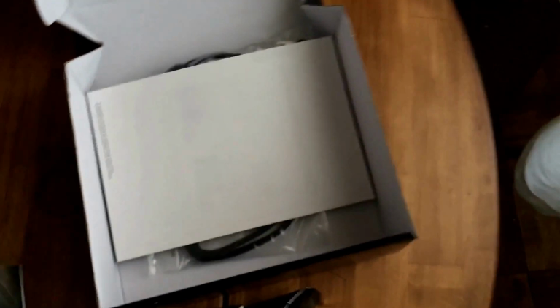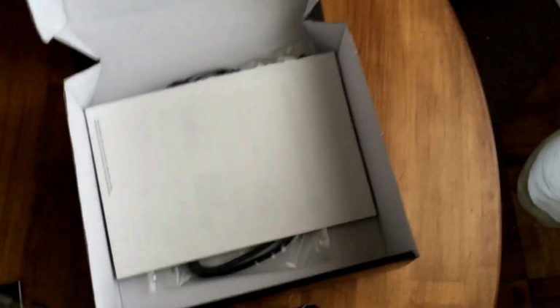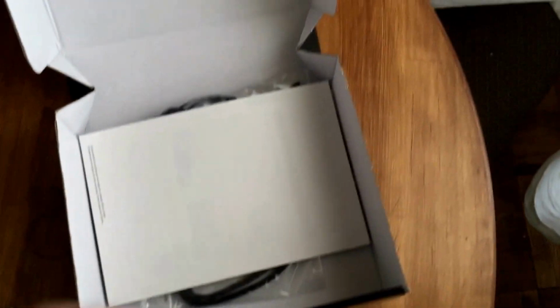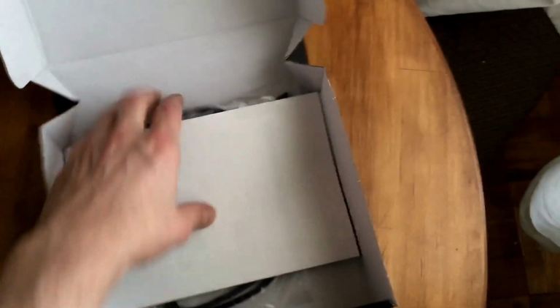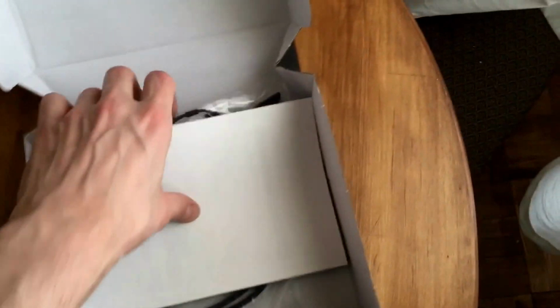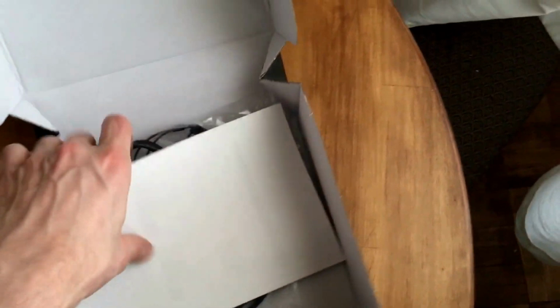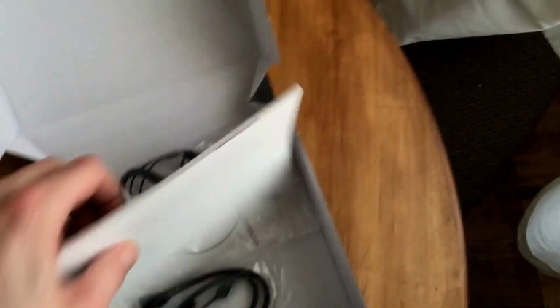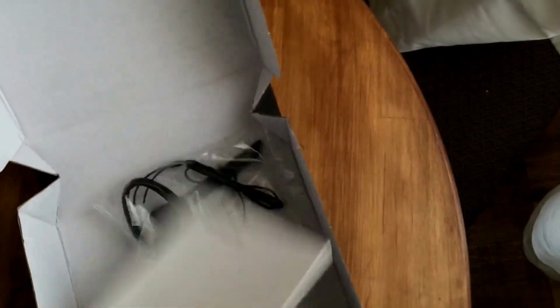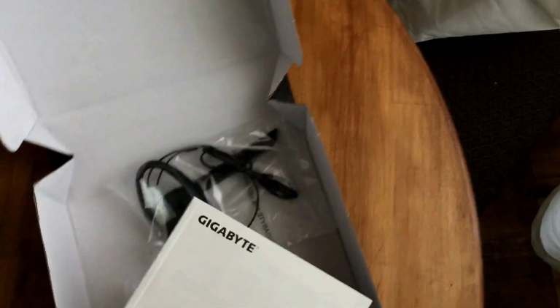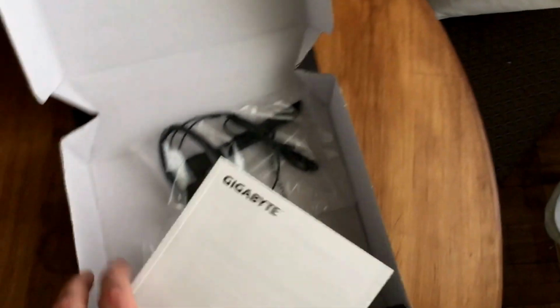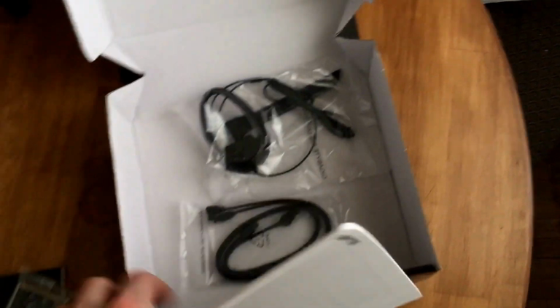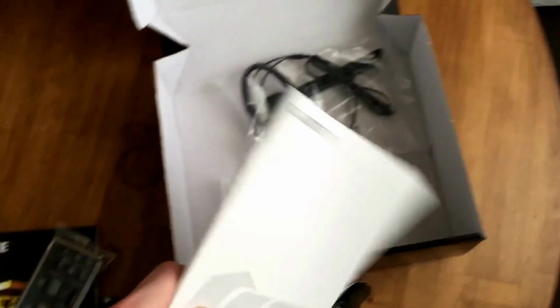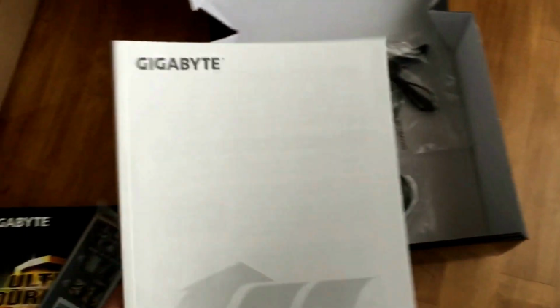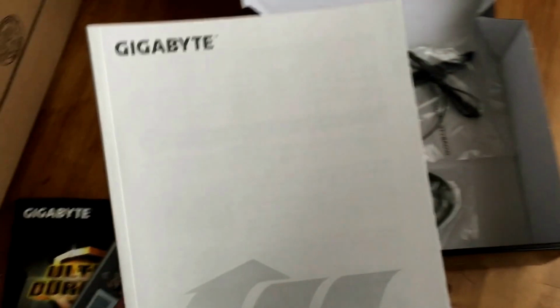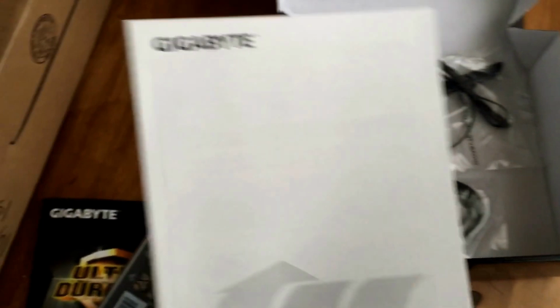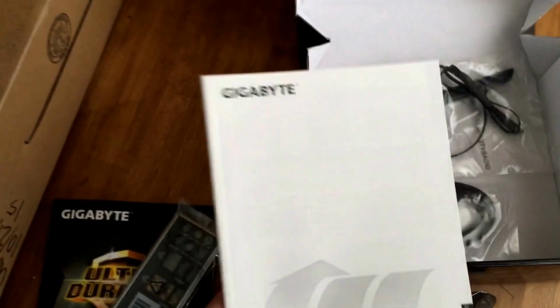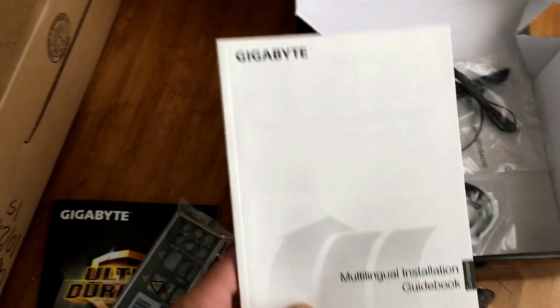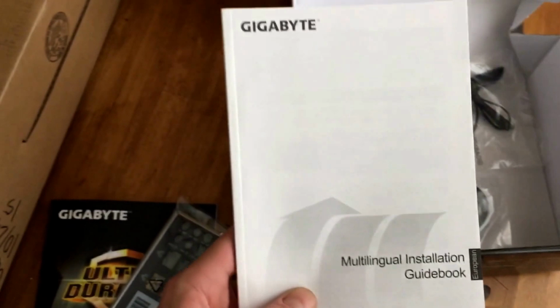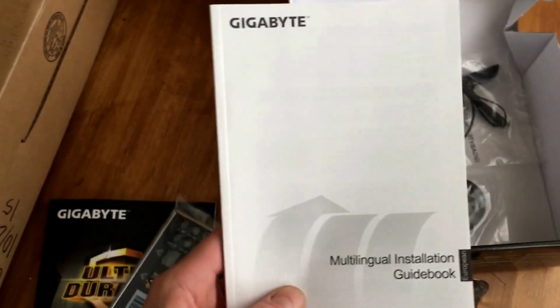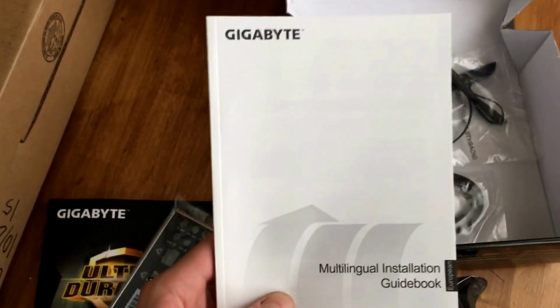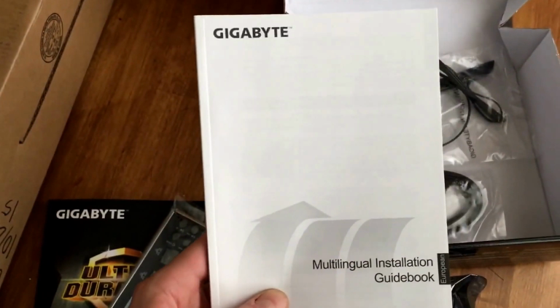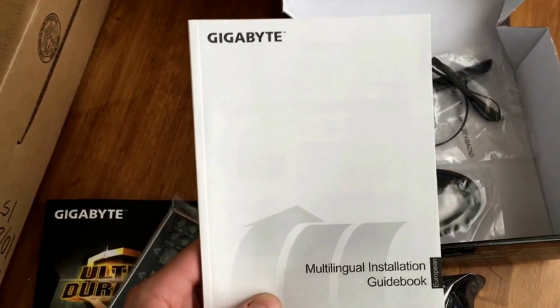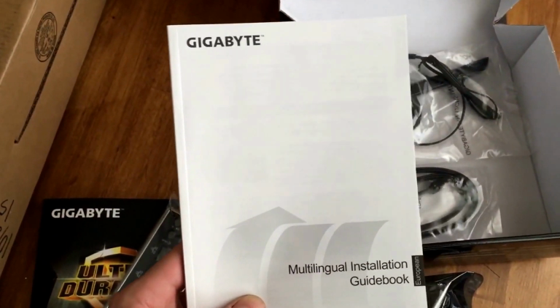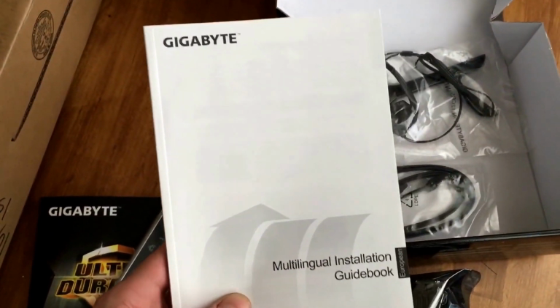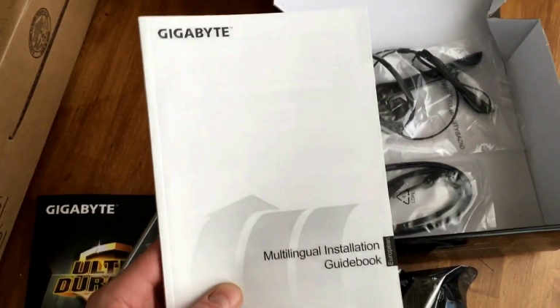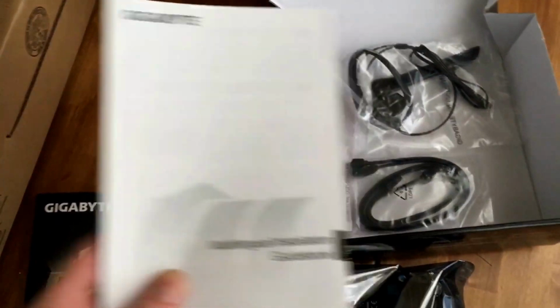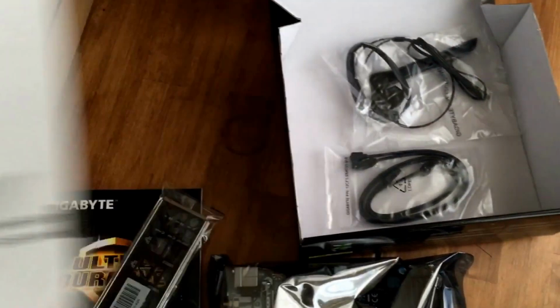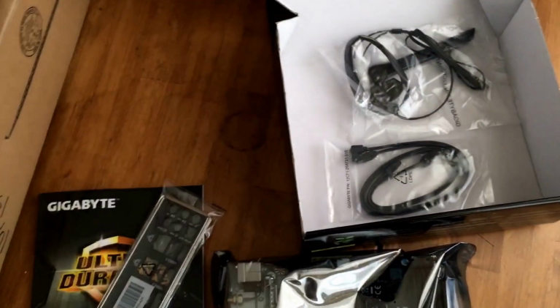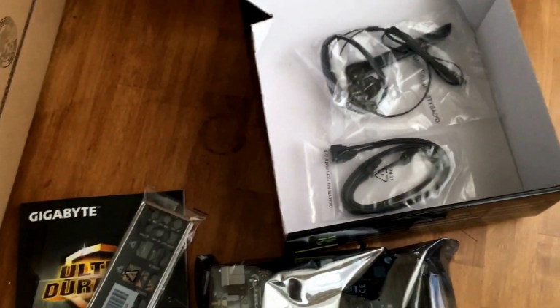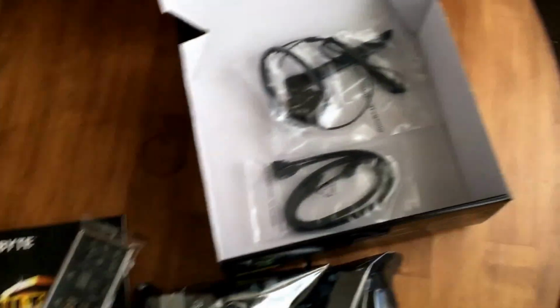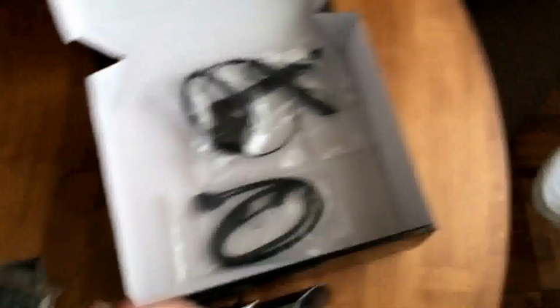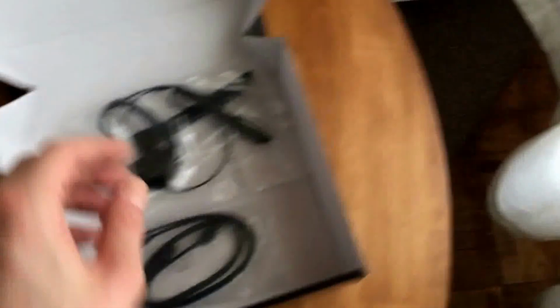Comes with your standard manual. It's got a black motherboard face plate, and I like that. Because the other one was silver and it looked bad, and my whole case is black. Multilingual installation guidebook — that will never be opened.